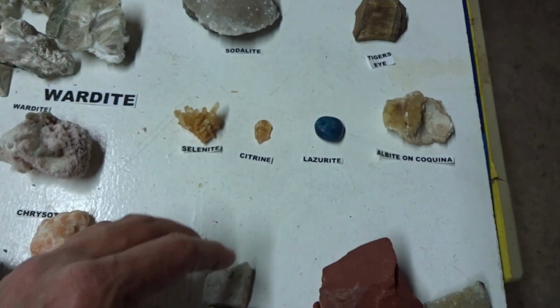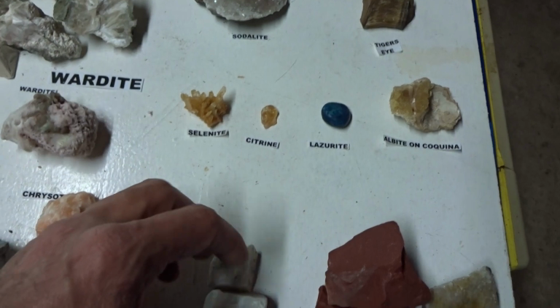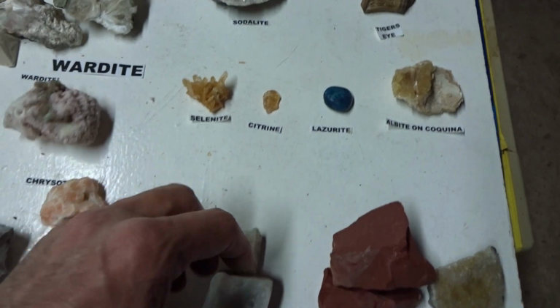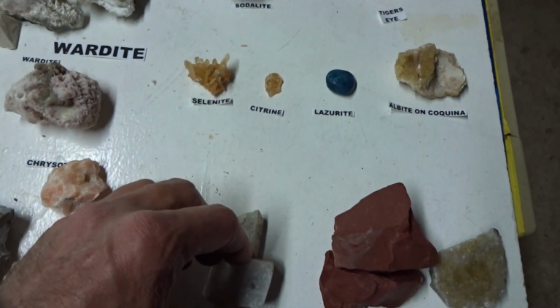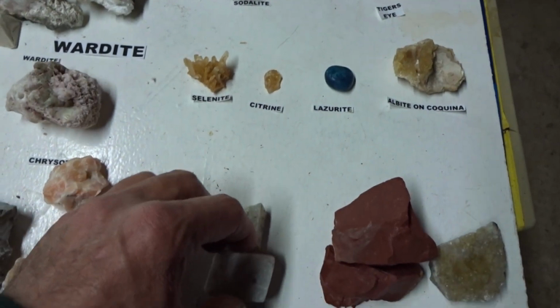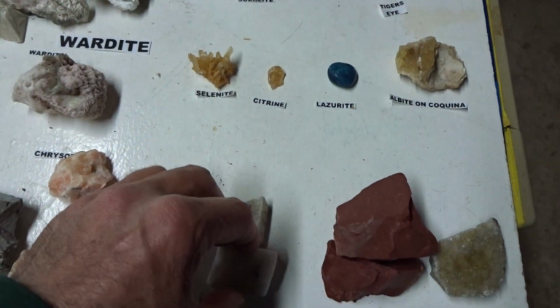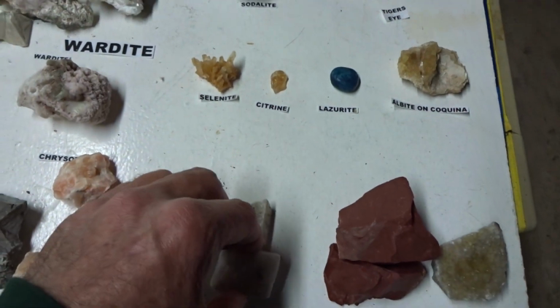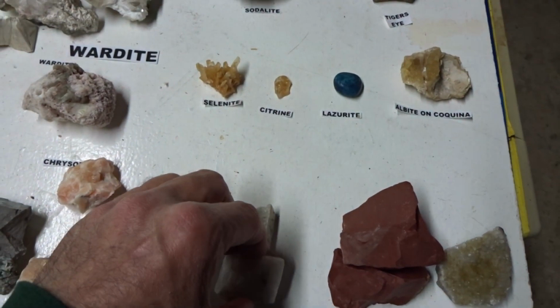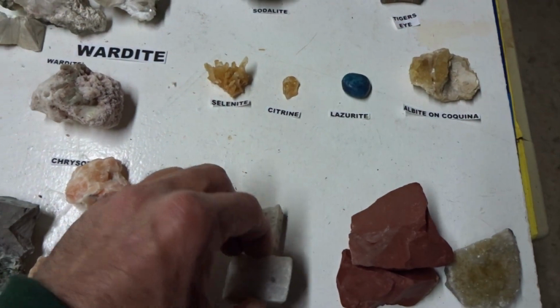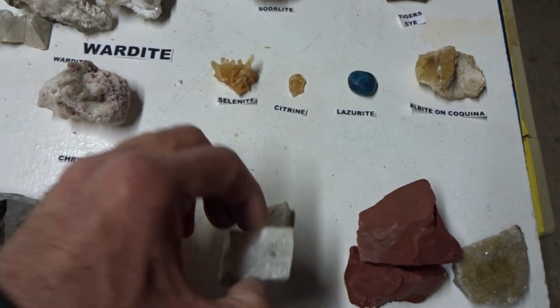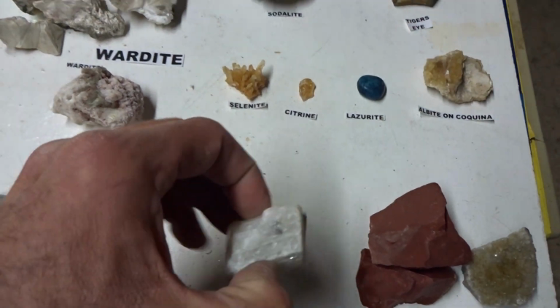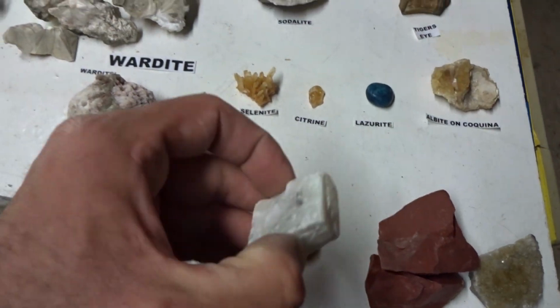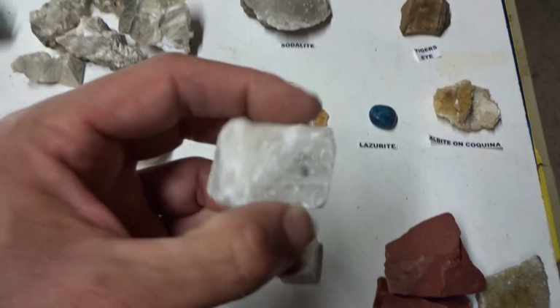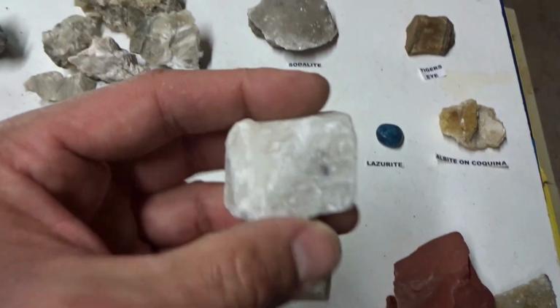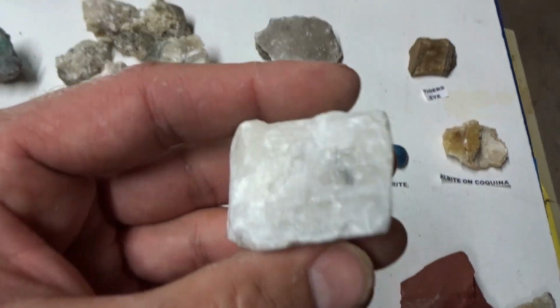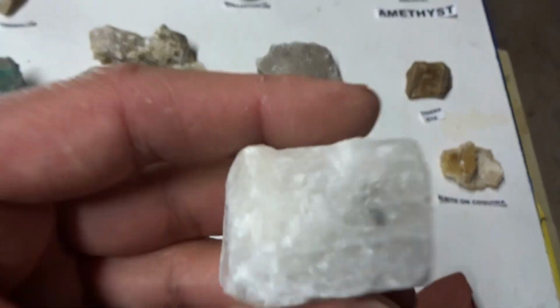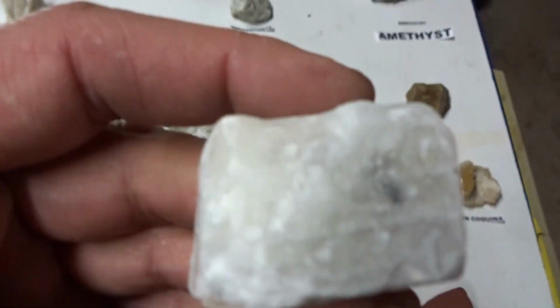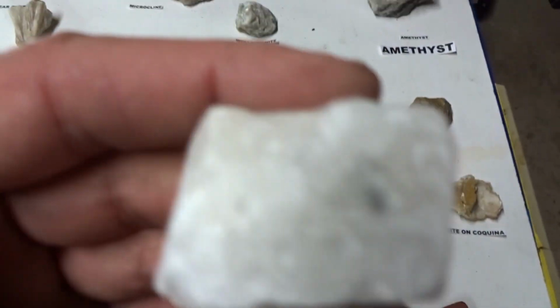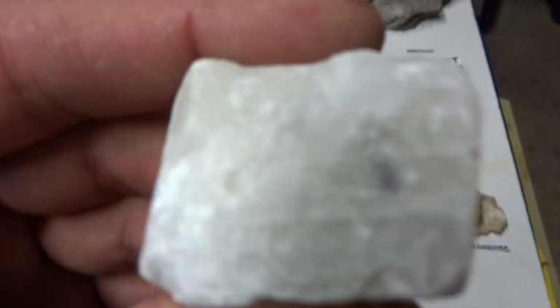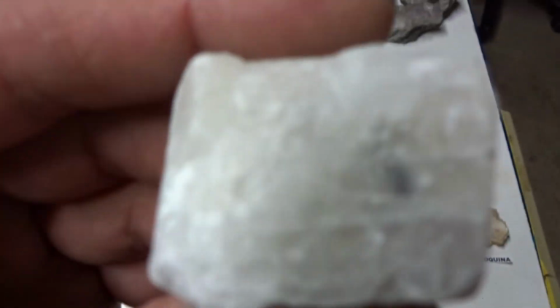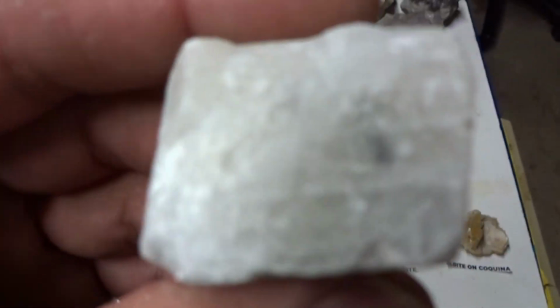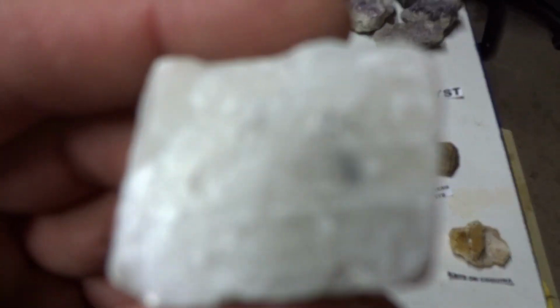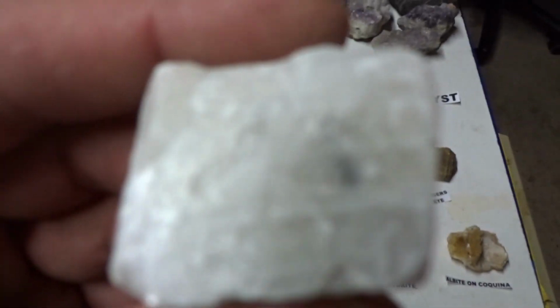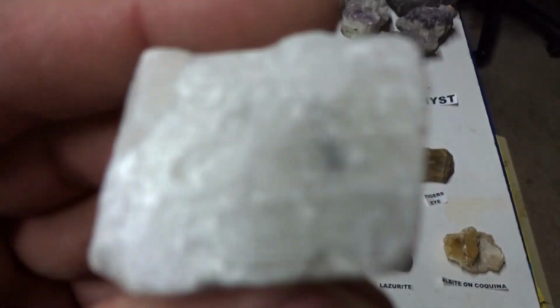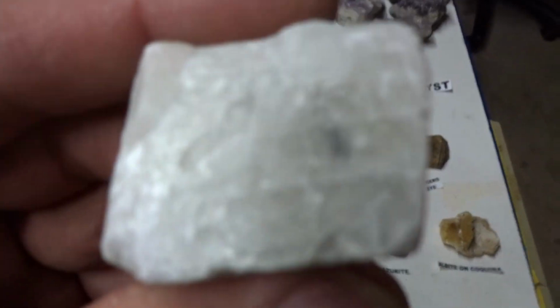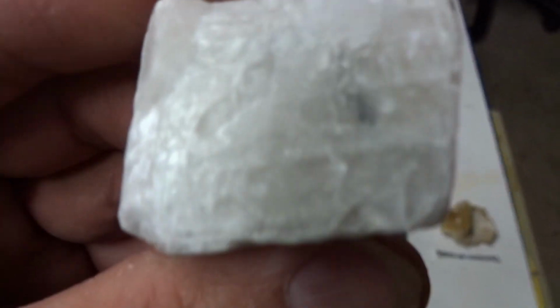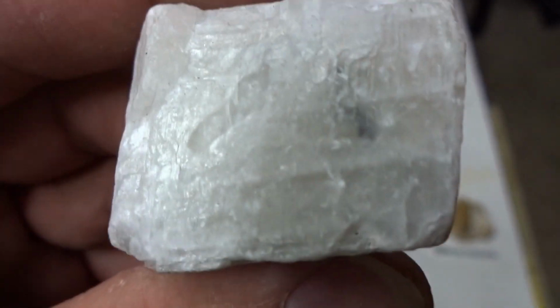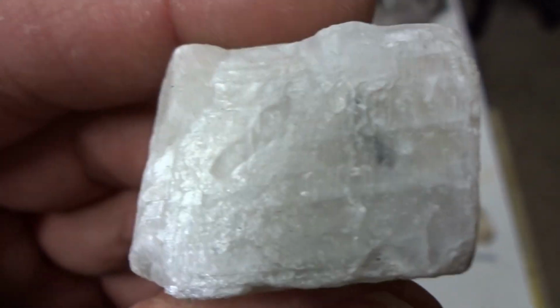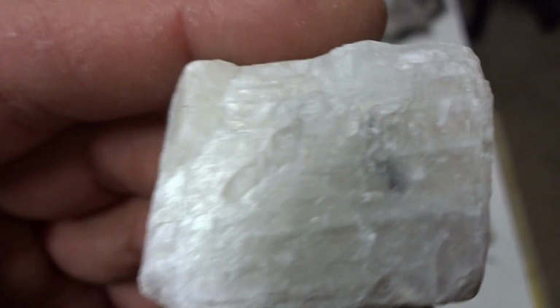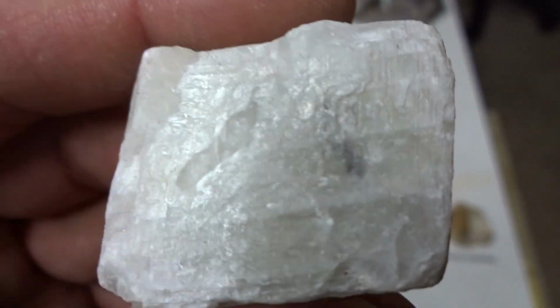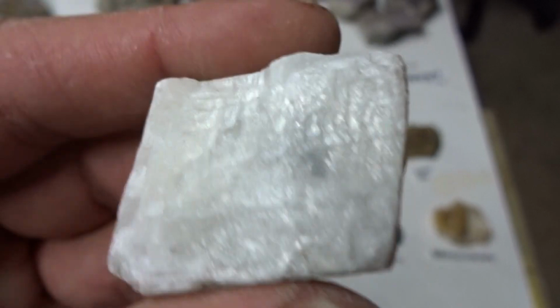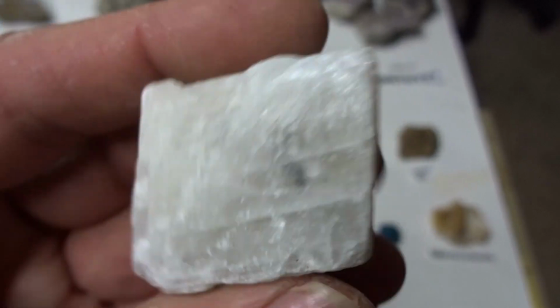Rhombohedral white calcite from the Sterling Hill mine. Two dollars.